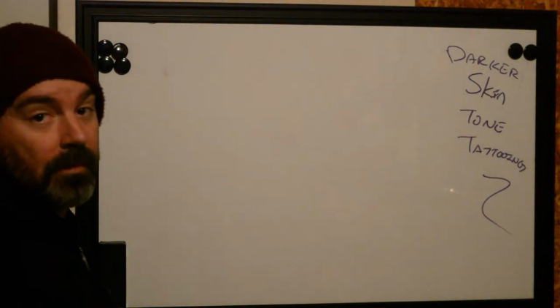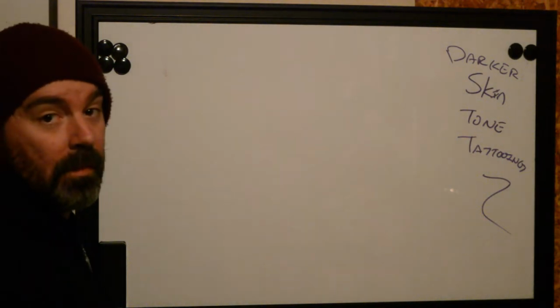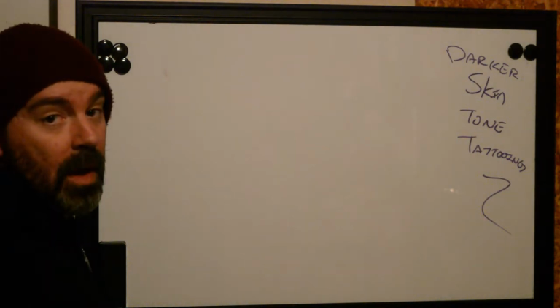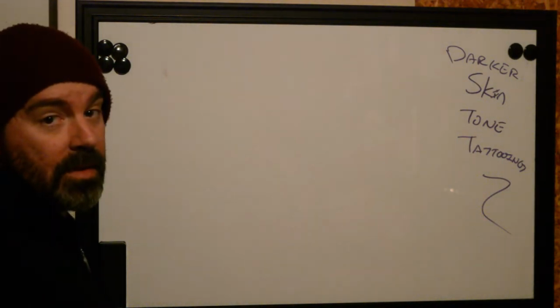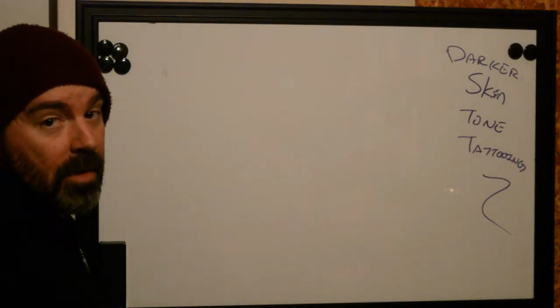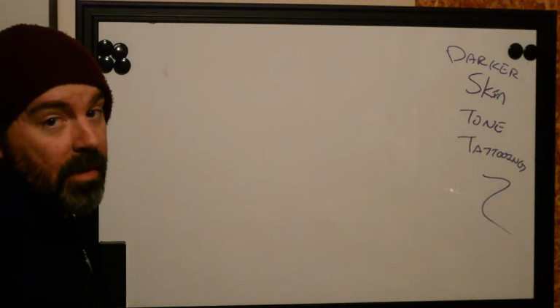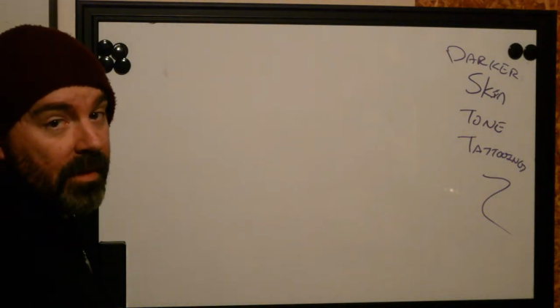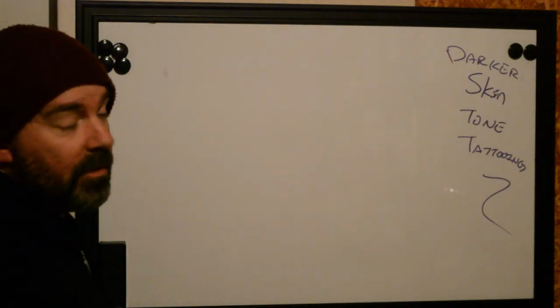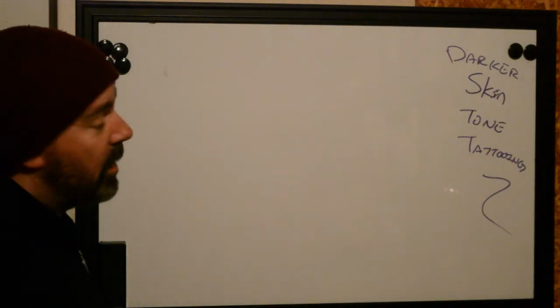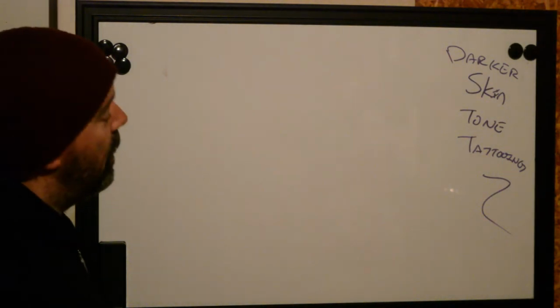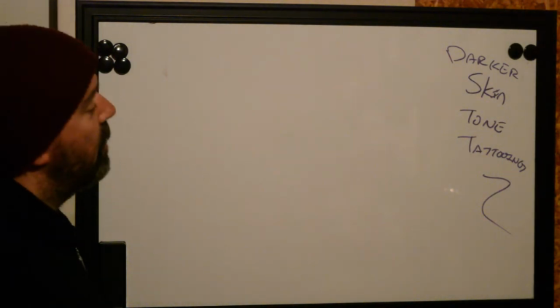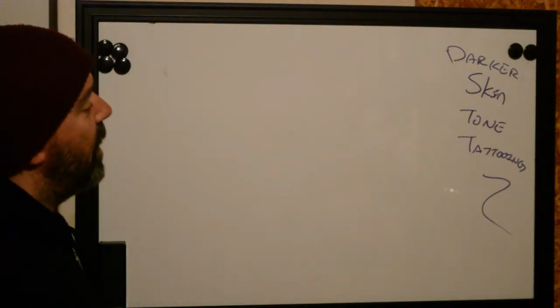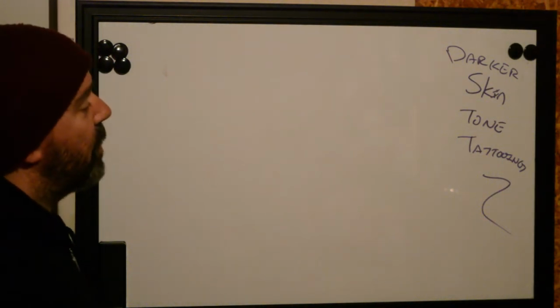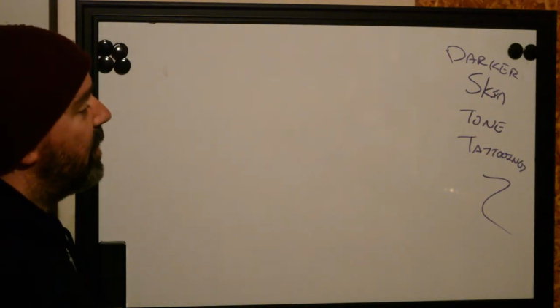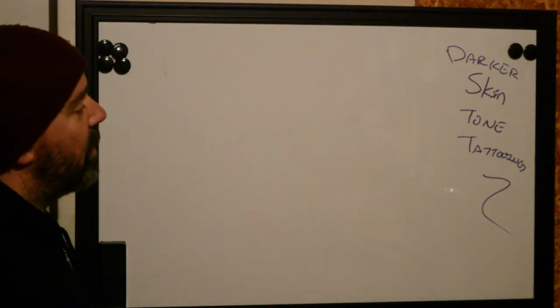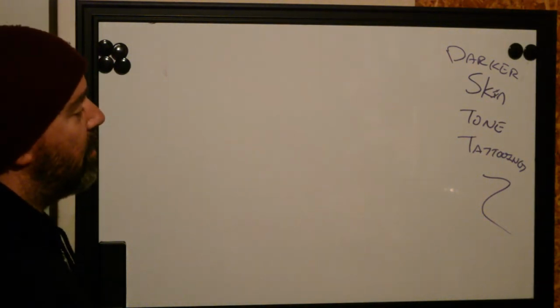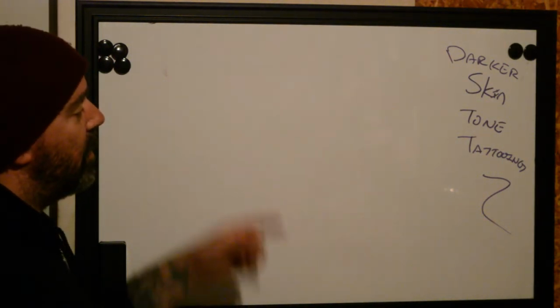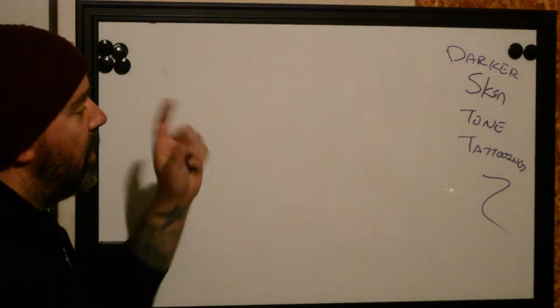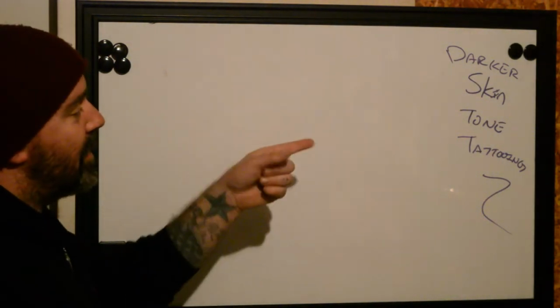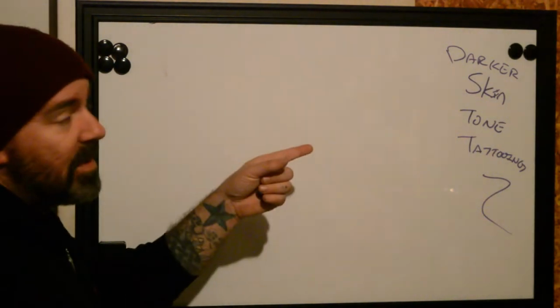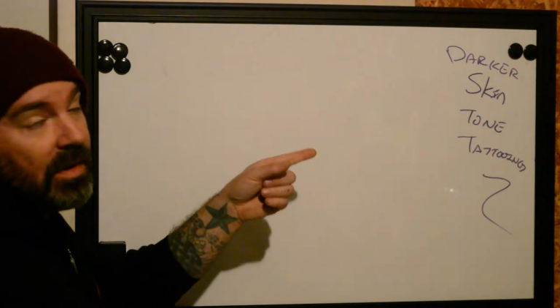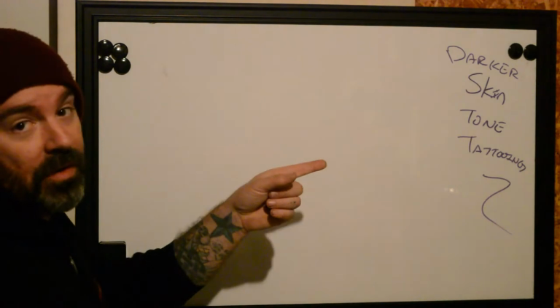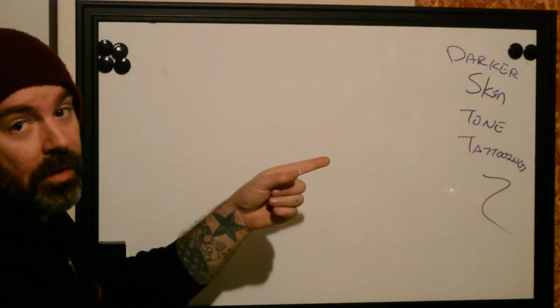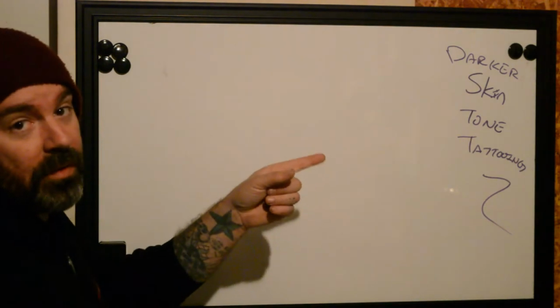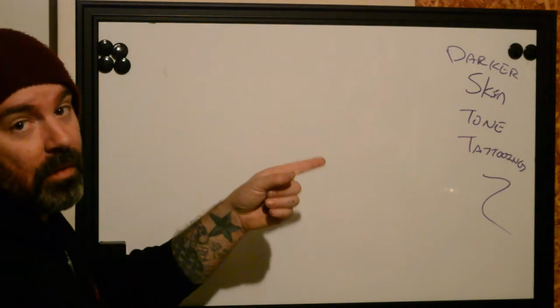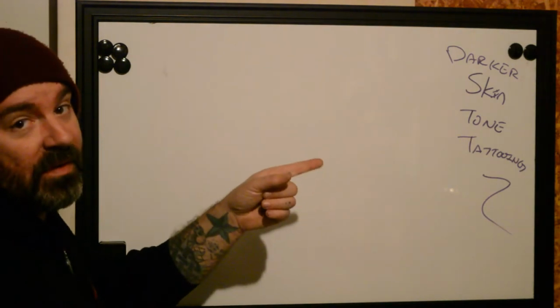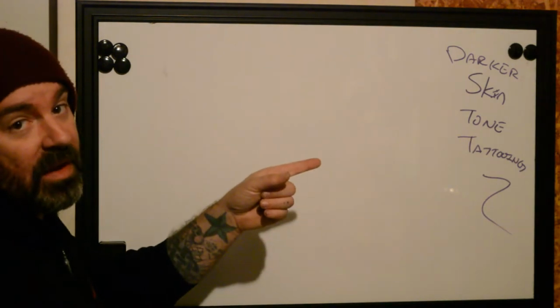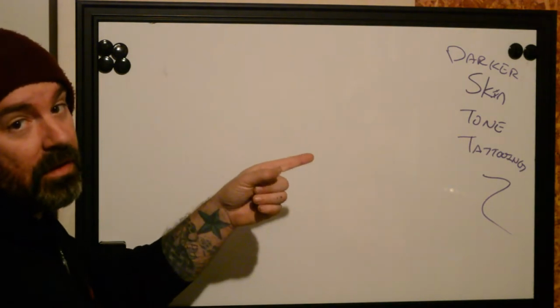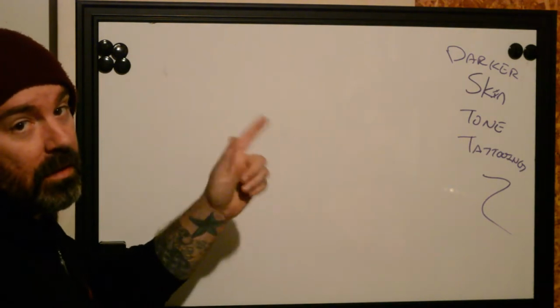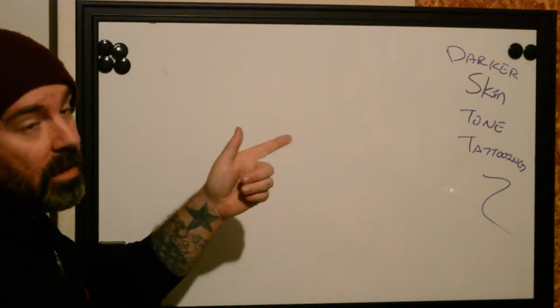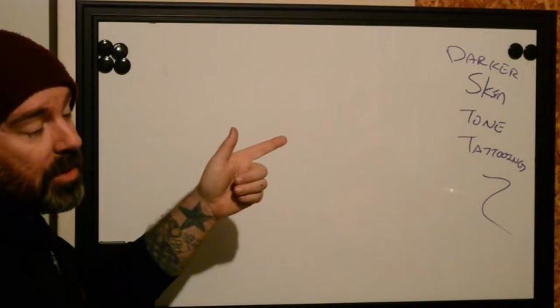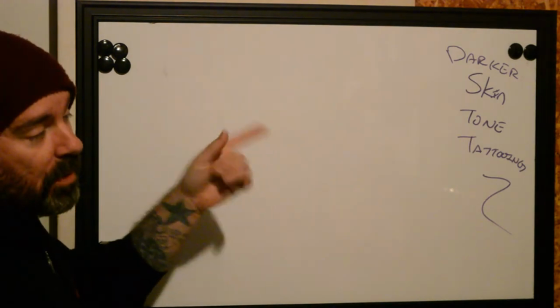Hi, this is Ren from Better Tattooing. Today we're going to be talking about tattooing darker toned skinned individuals.